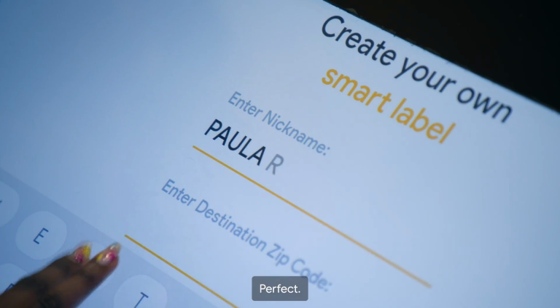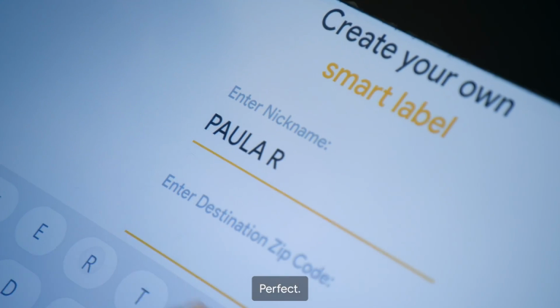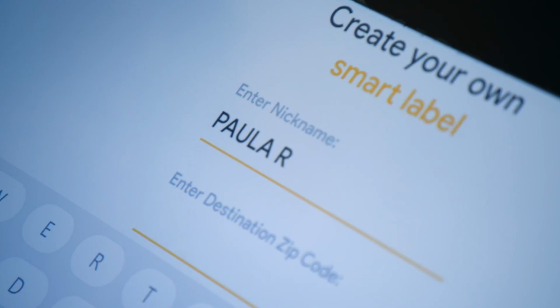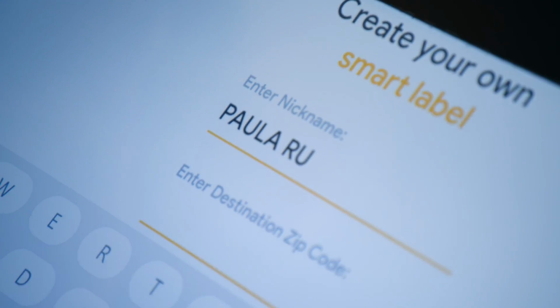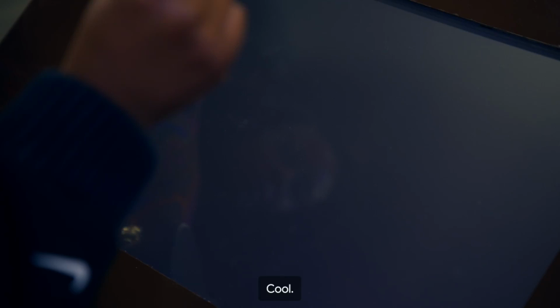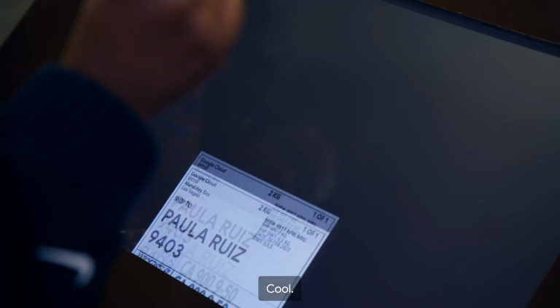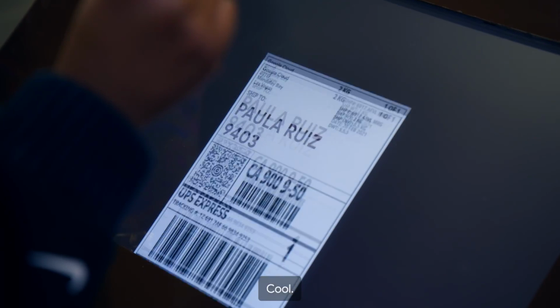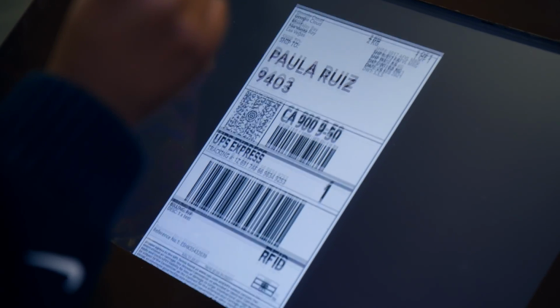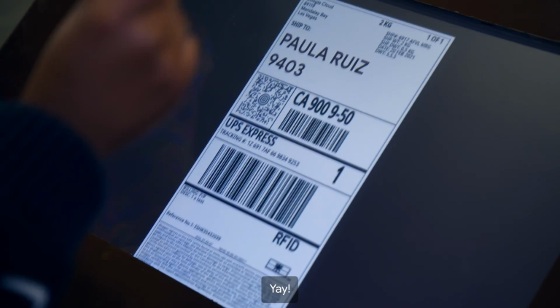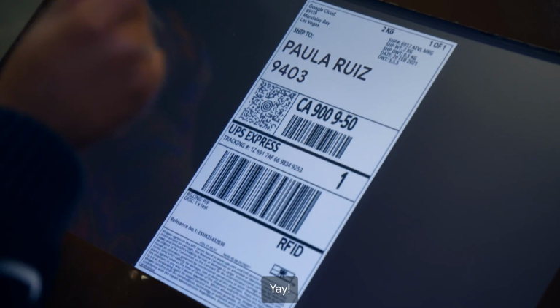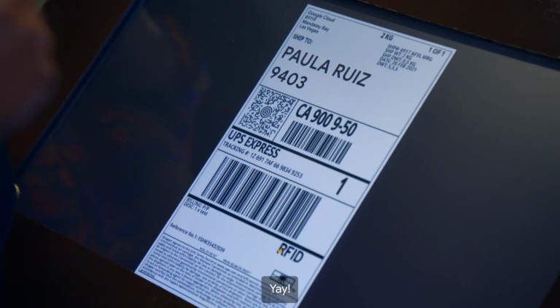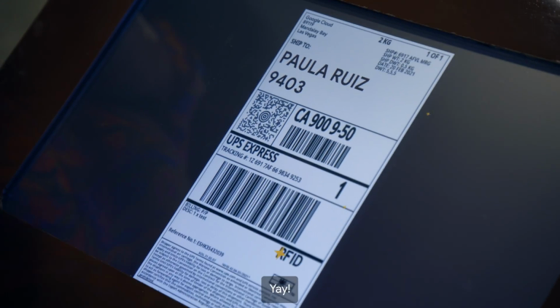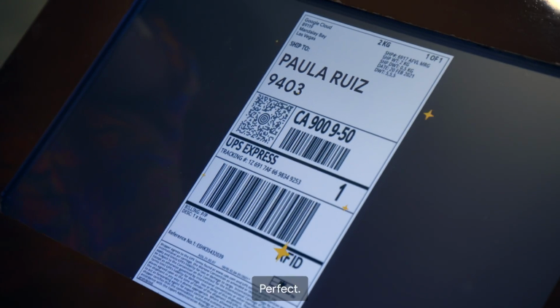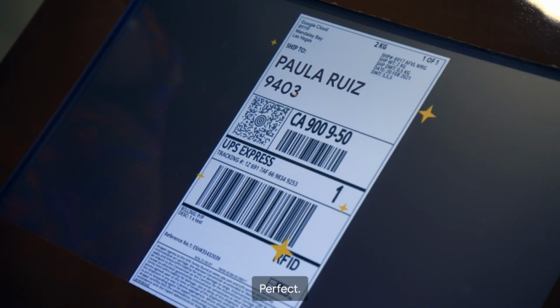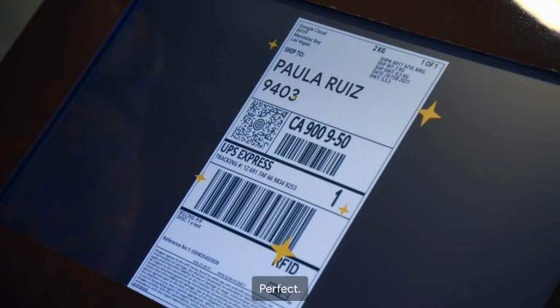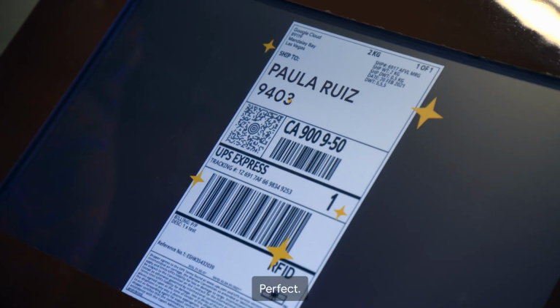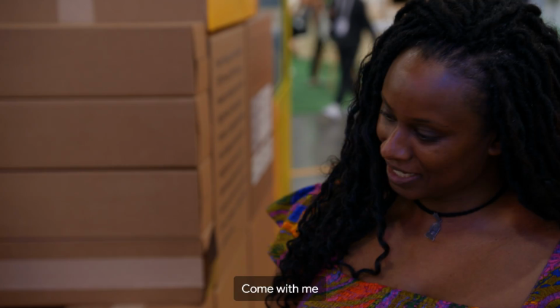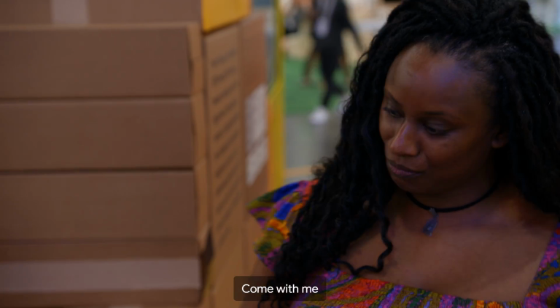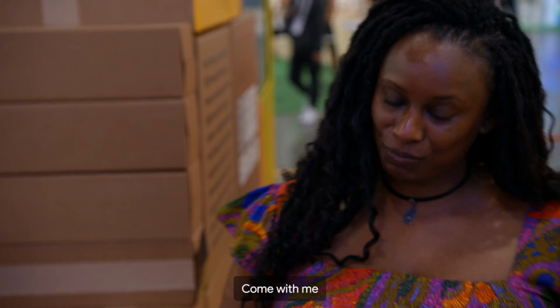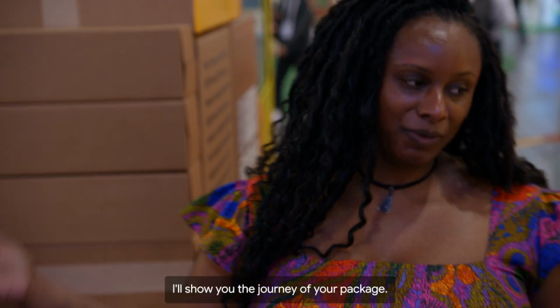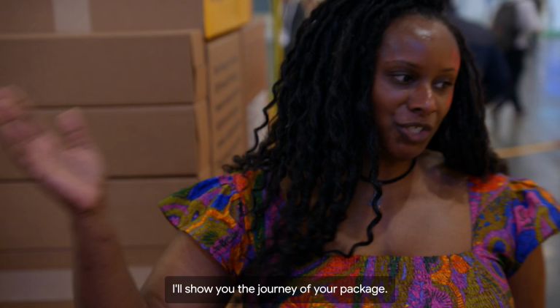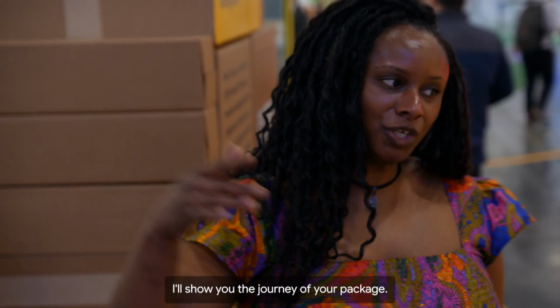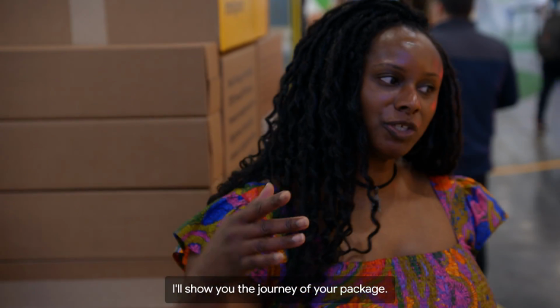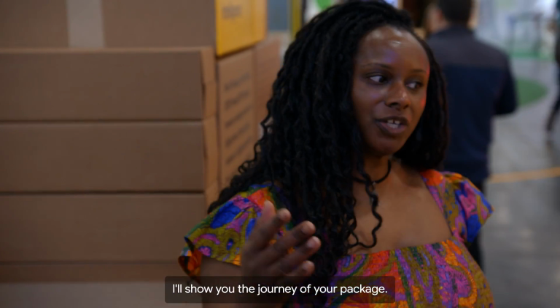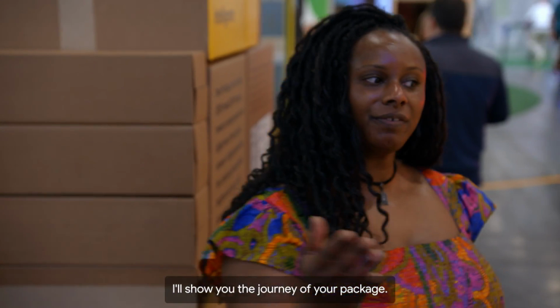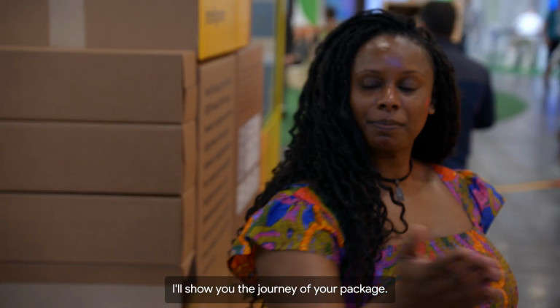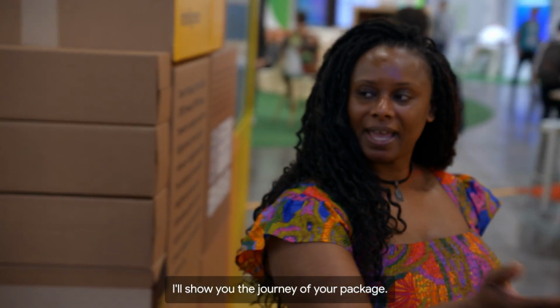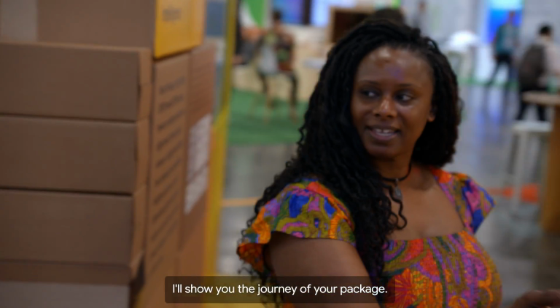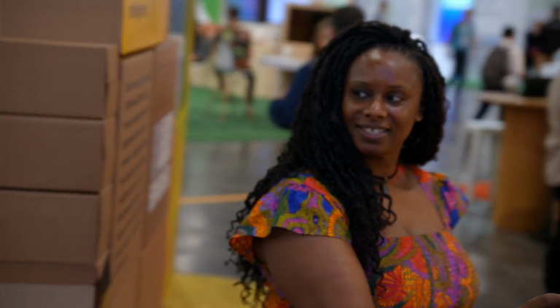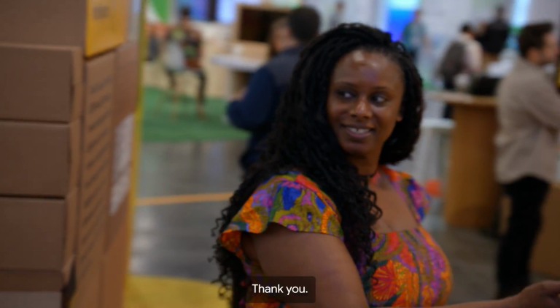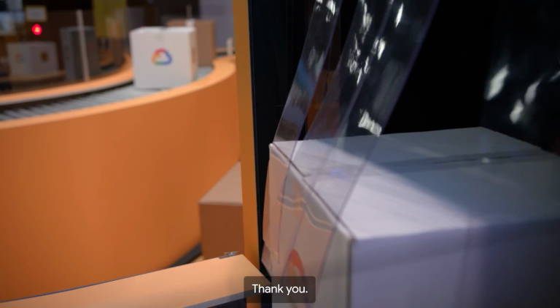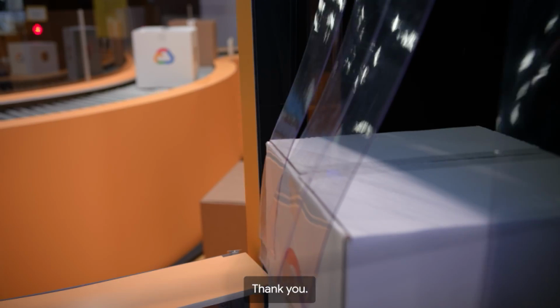Perfect. Done. There's your label. Yay, perfect. Come with me, we'll show you the journey of your package. Thank you.